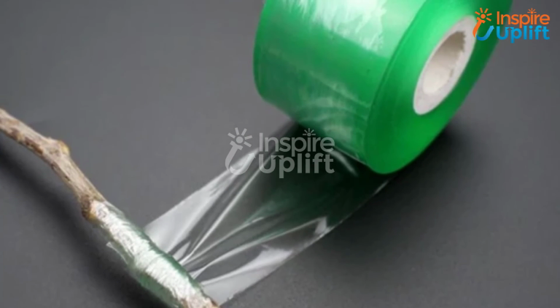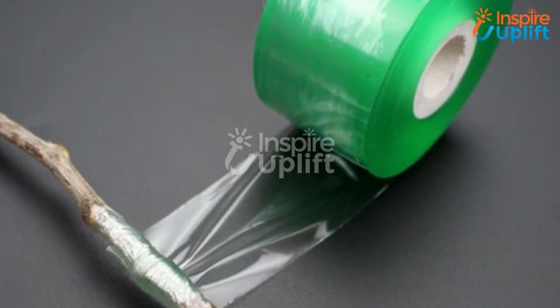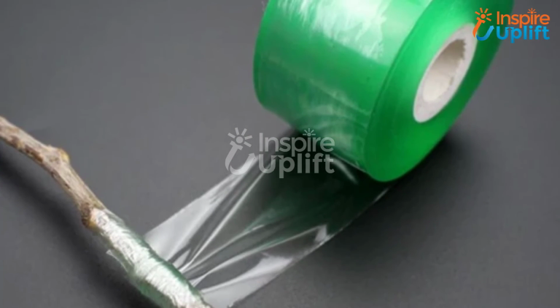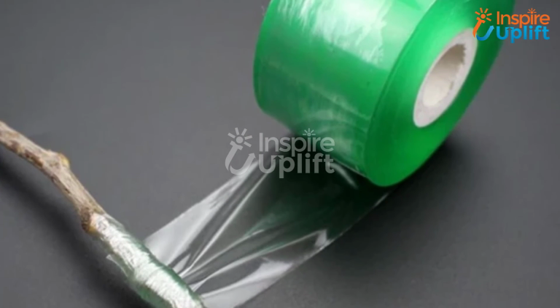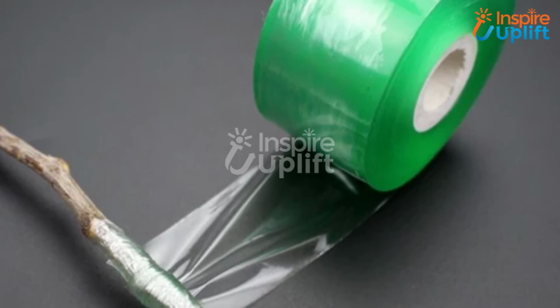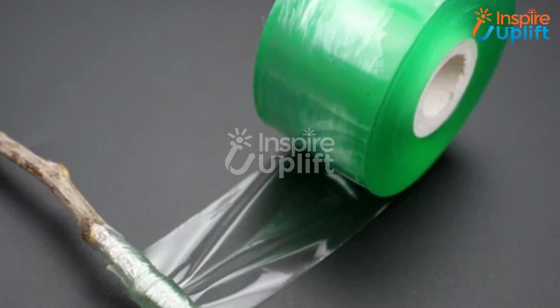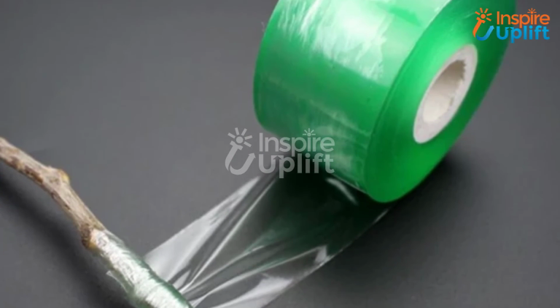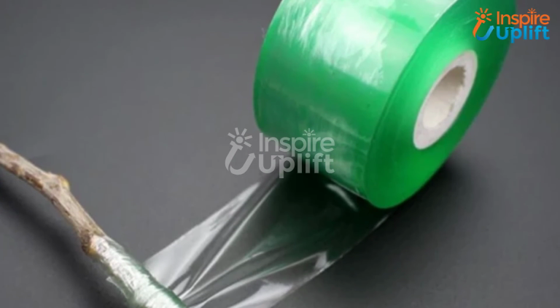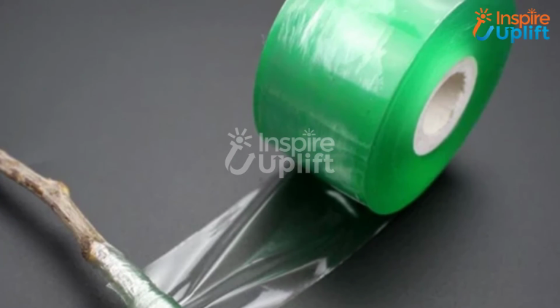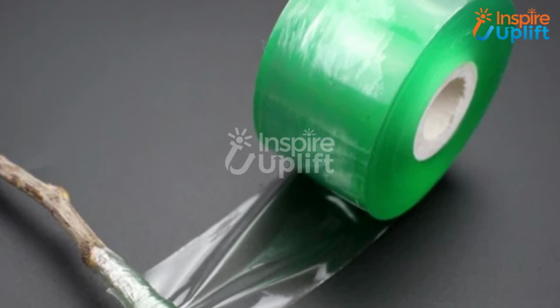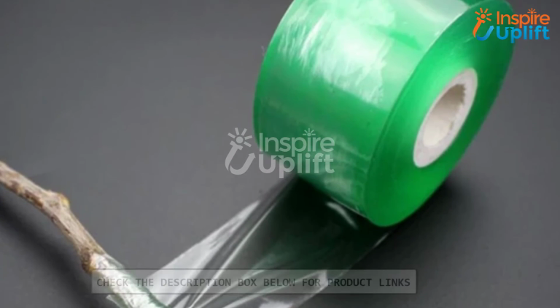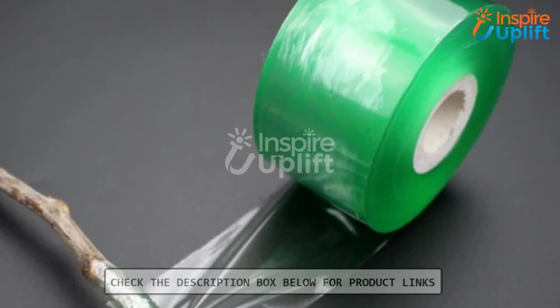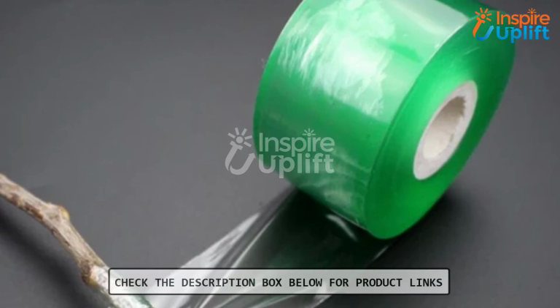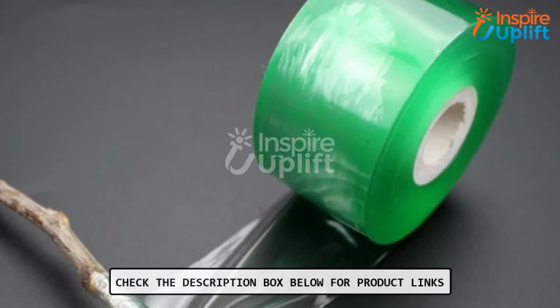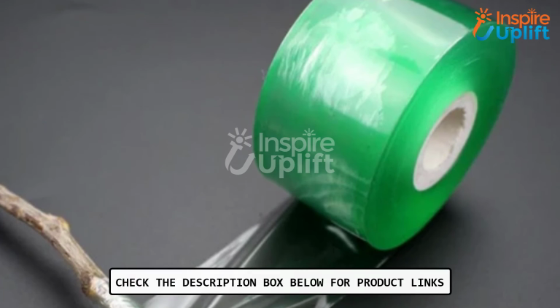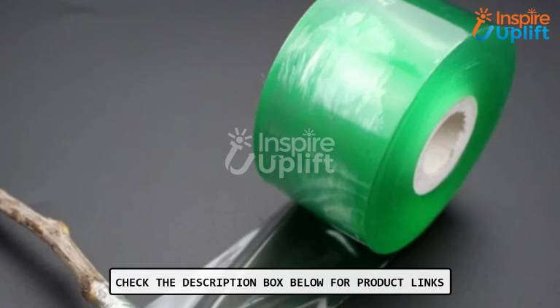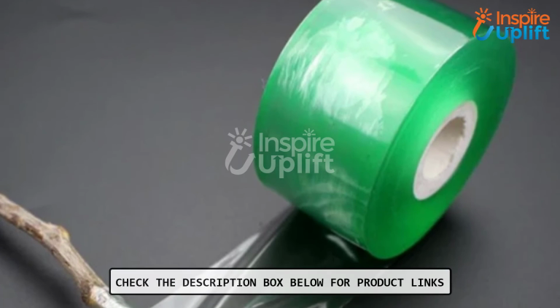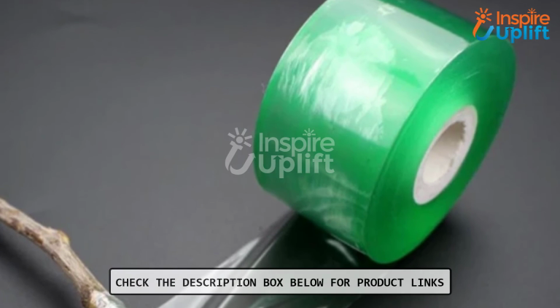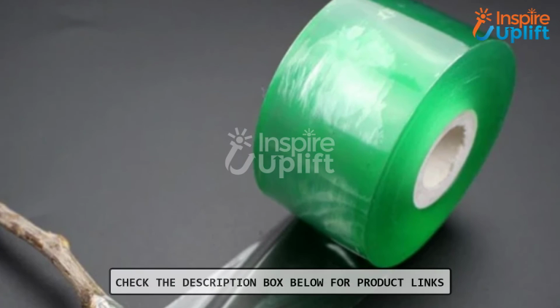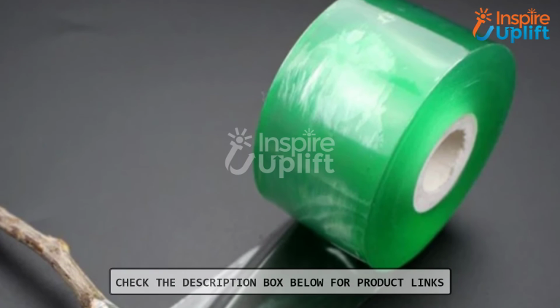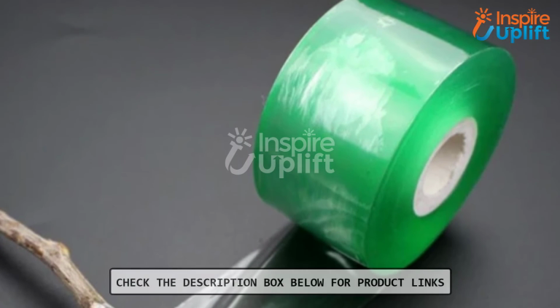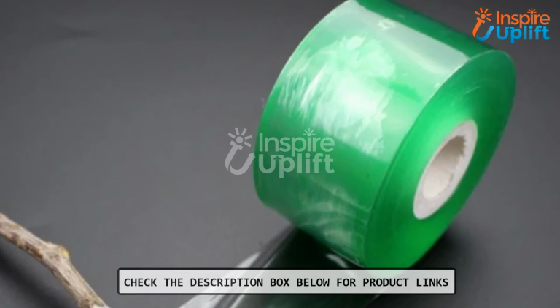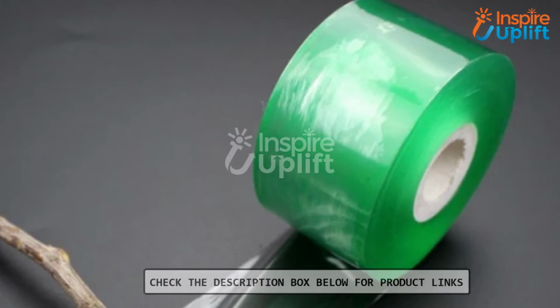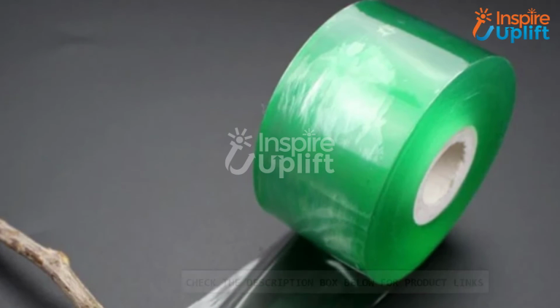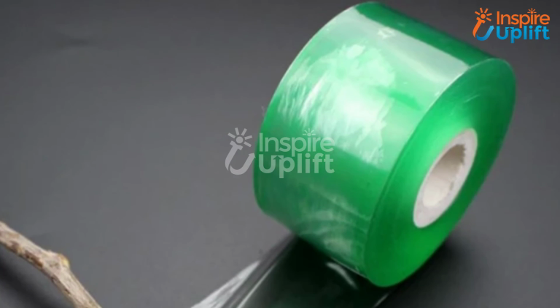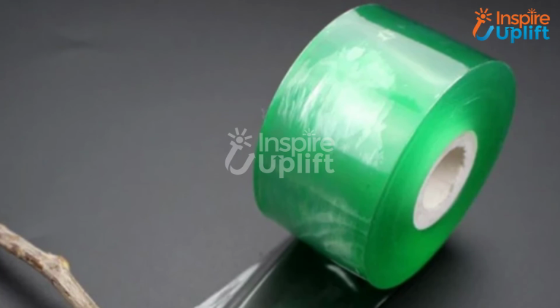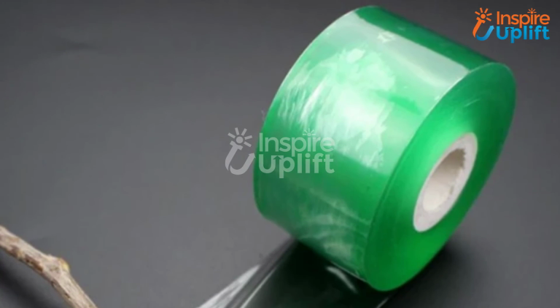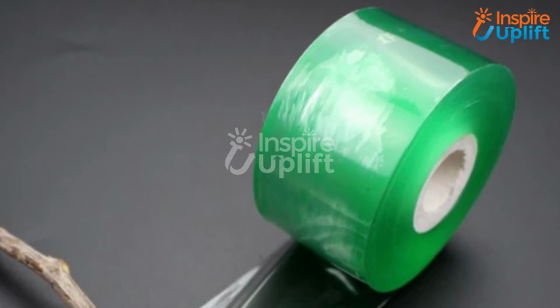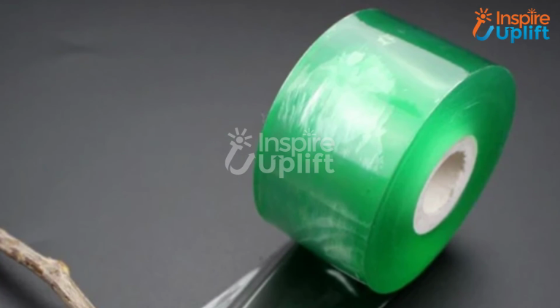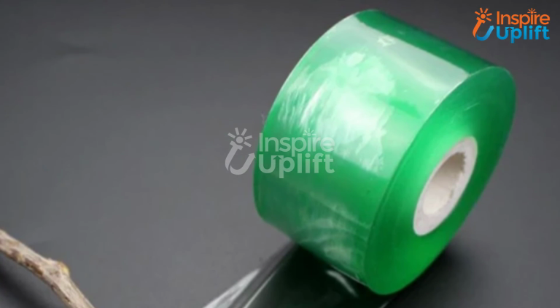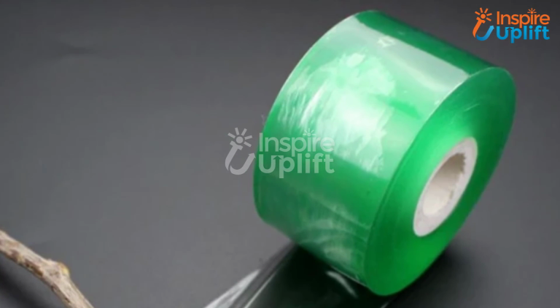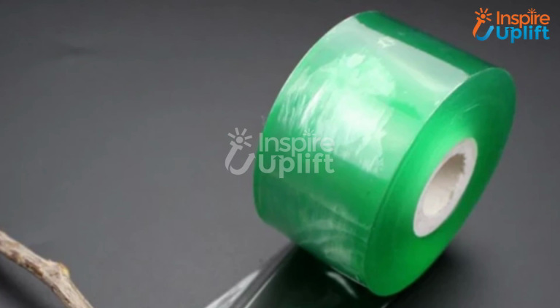Give this video a big thumbs up and share with your fellows looking for useful gardening and in-house products.